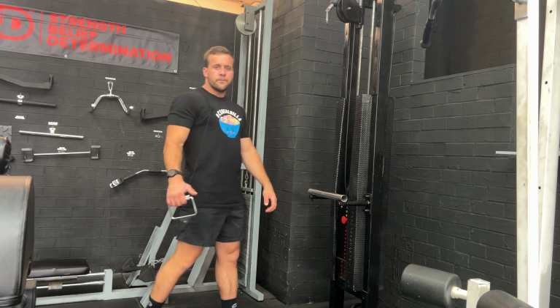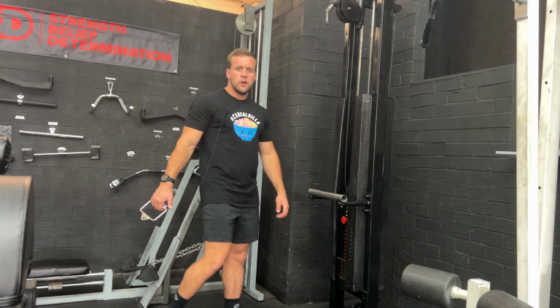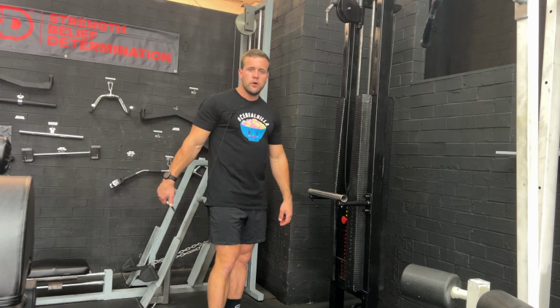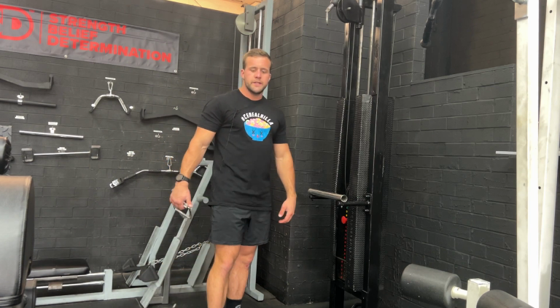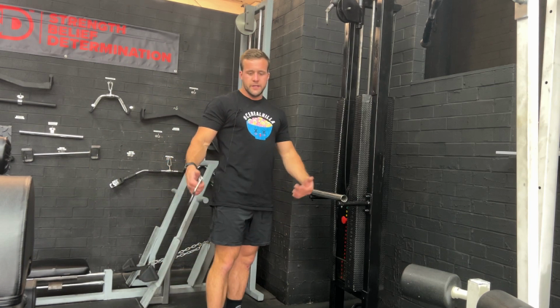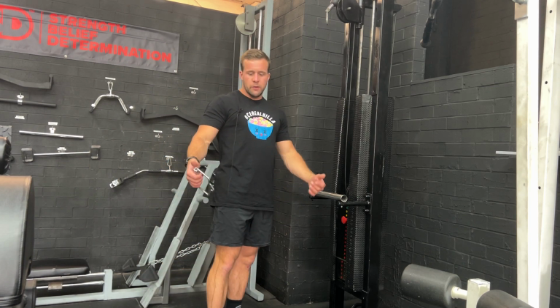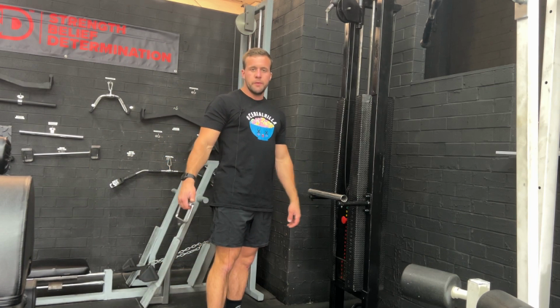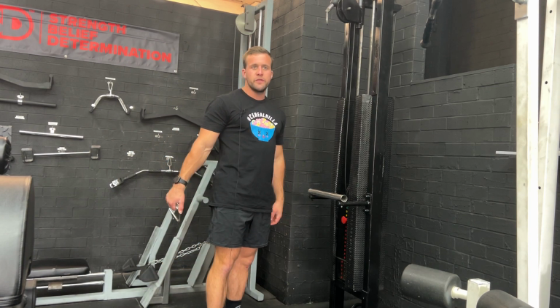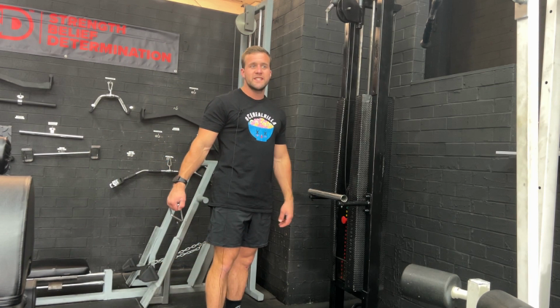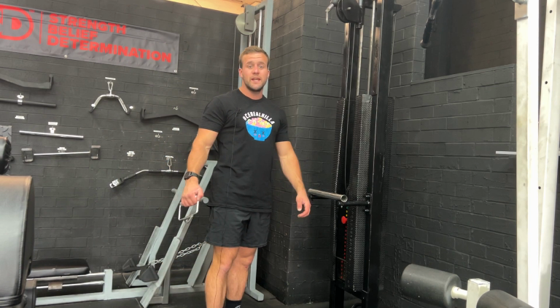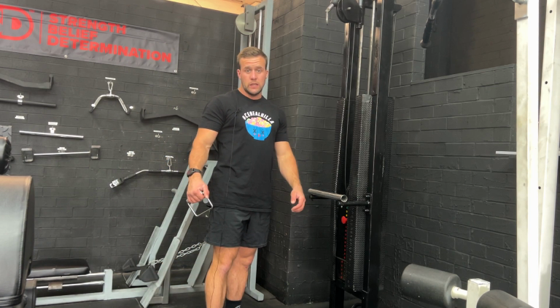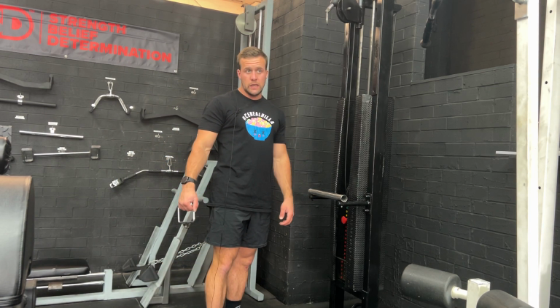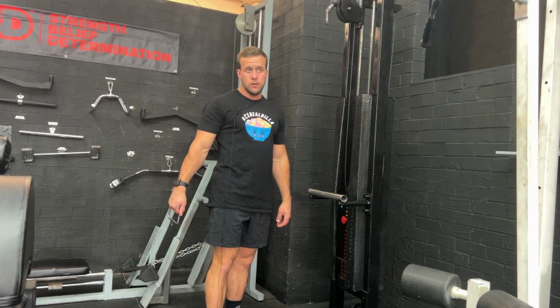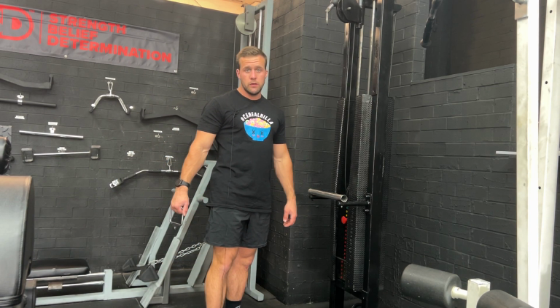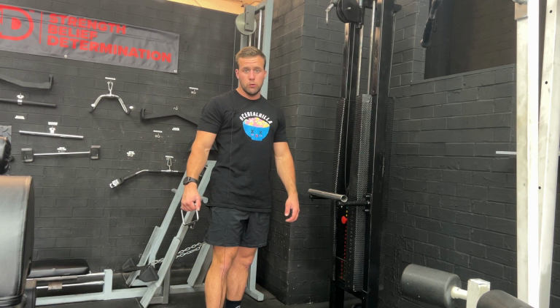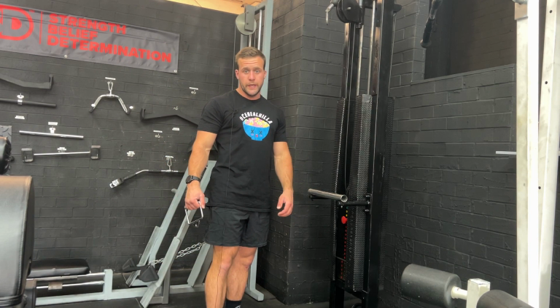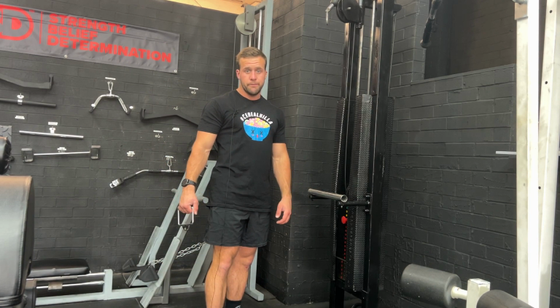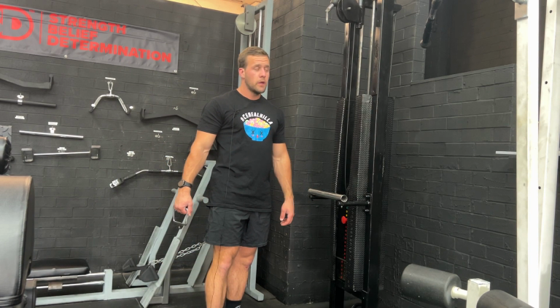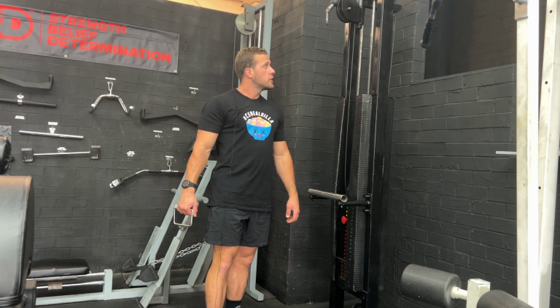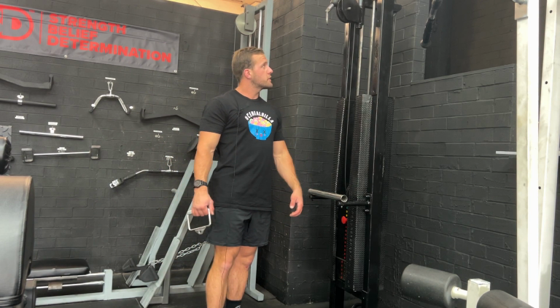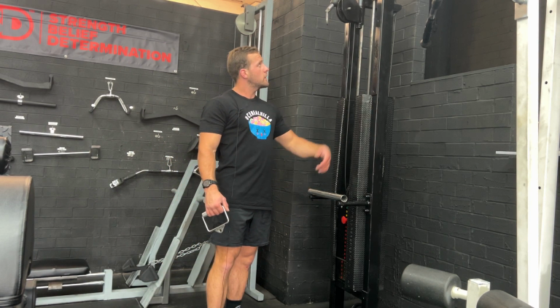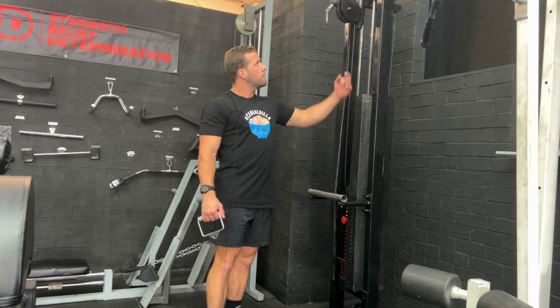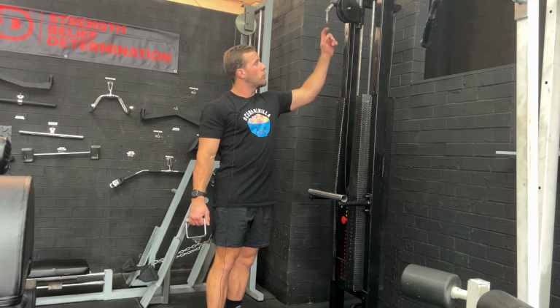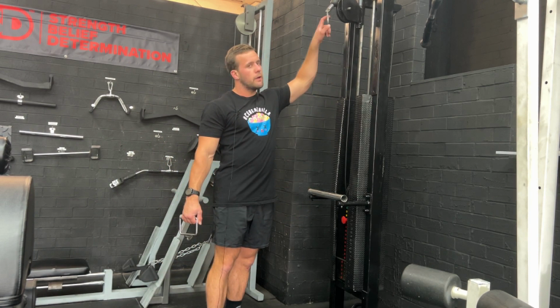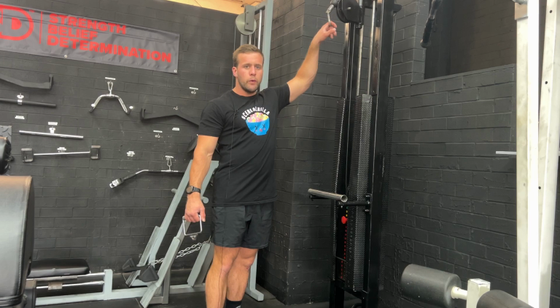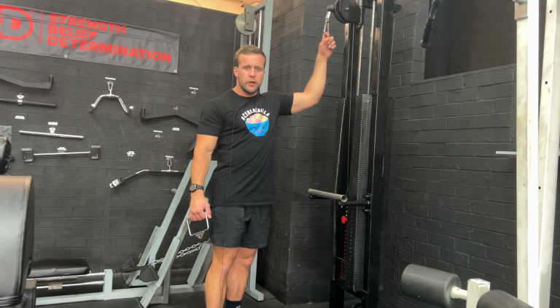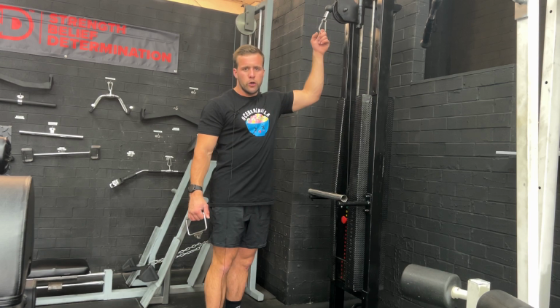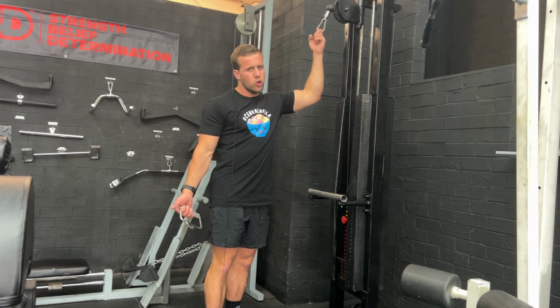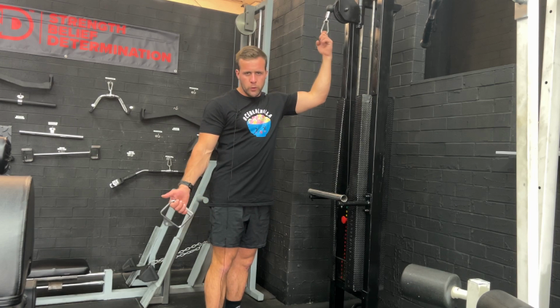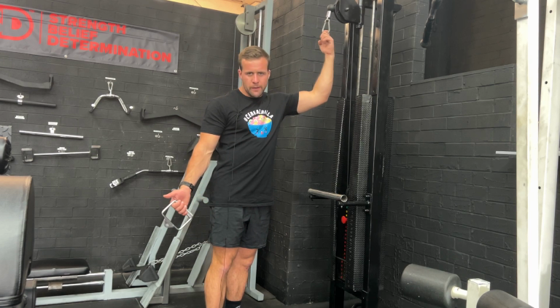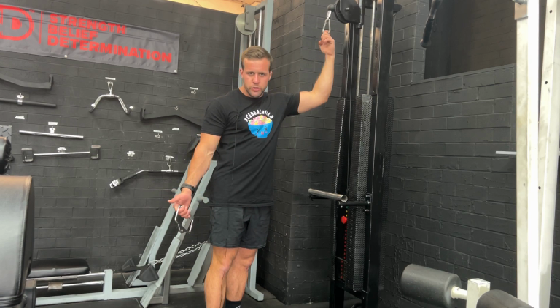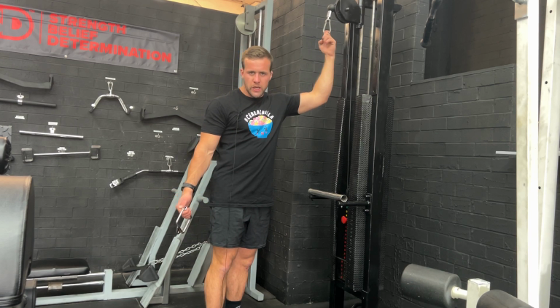All right, so today we're going to be doing the single arm pull-down on a normal cable machine.